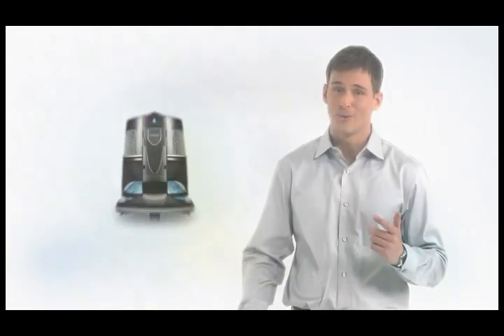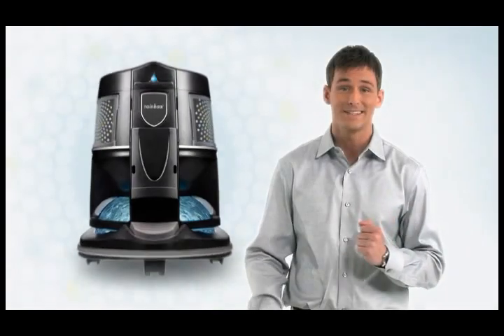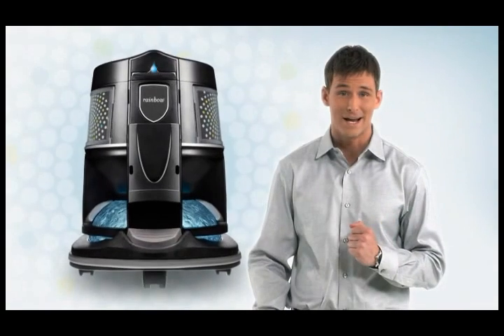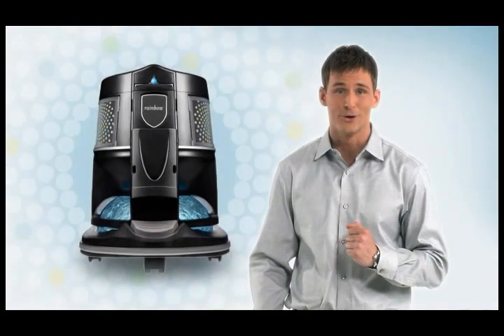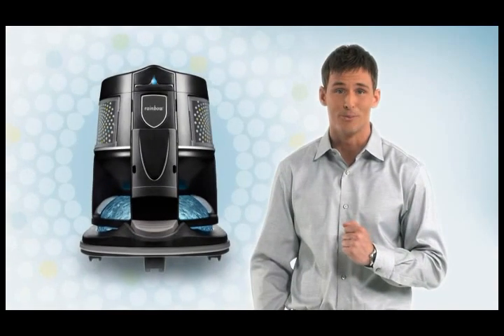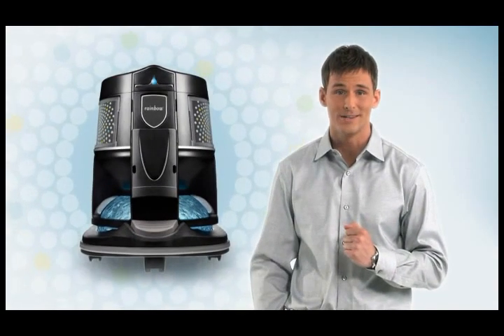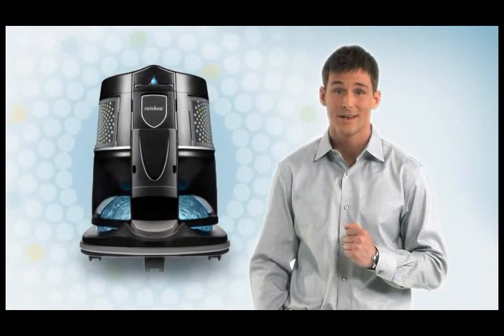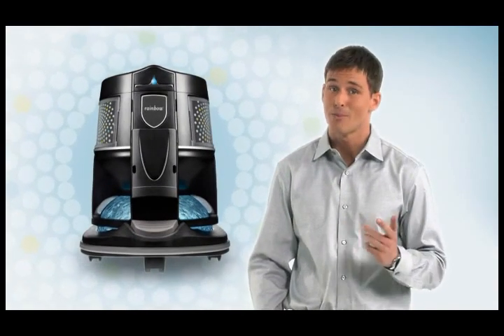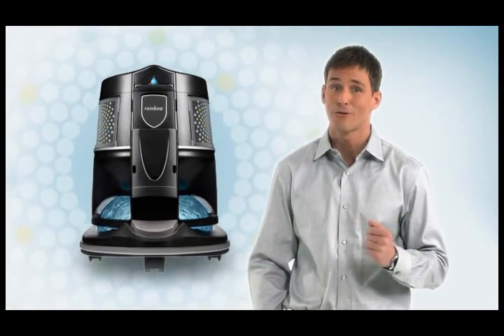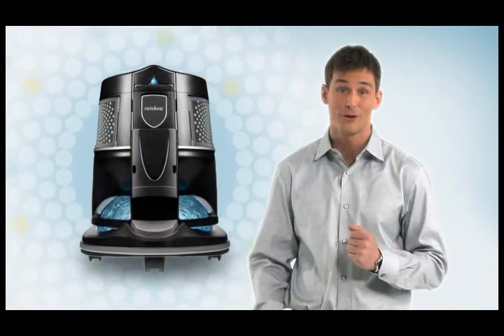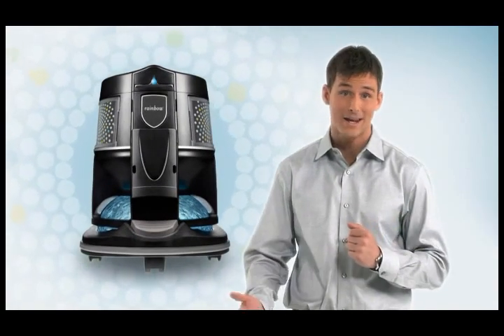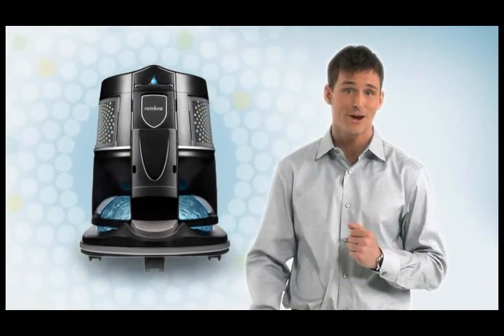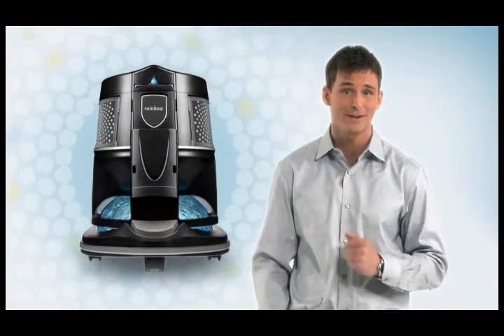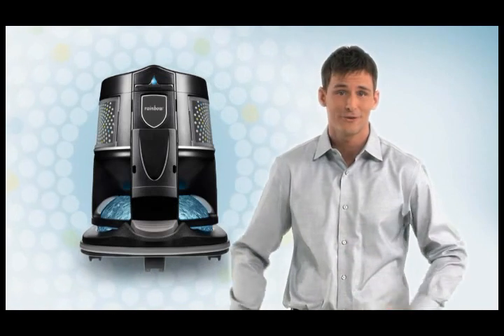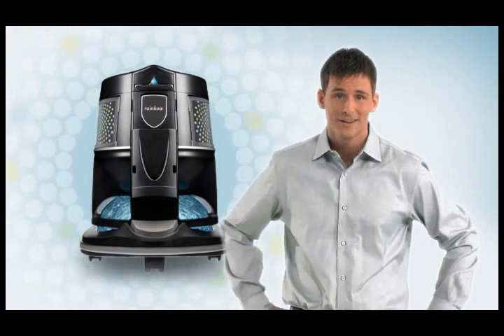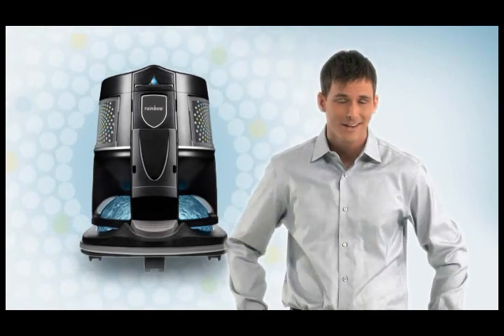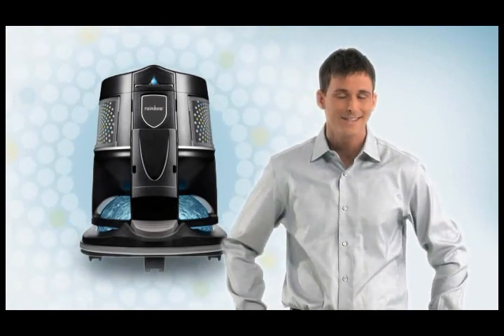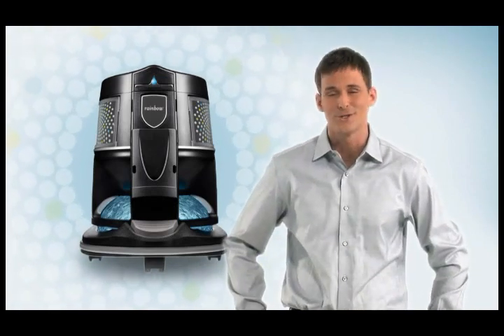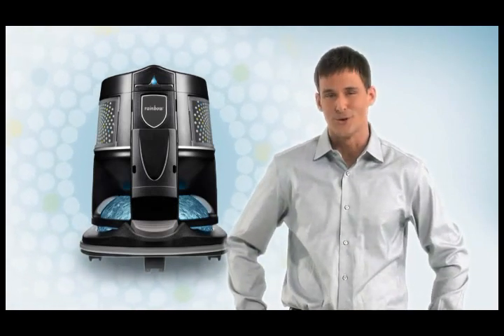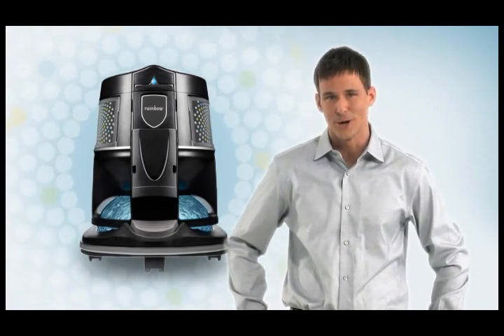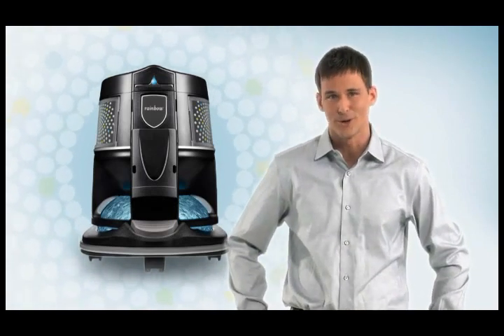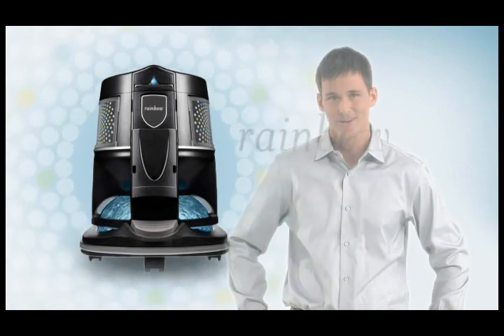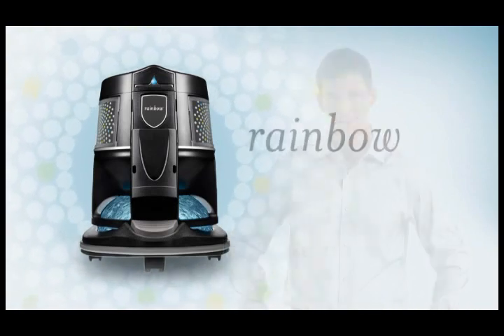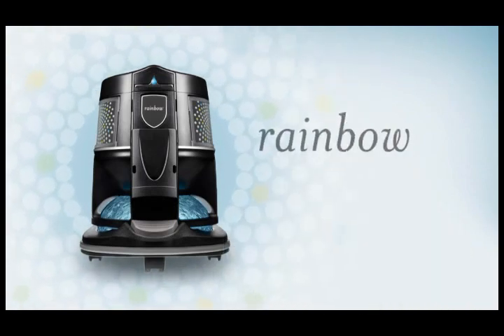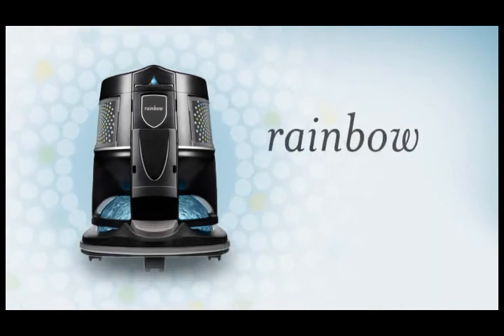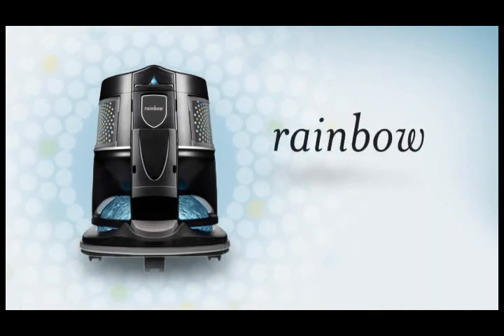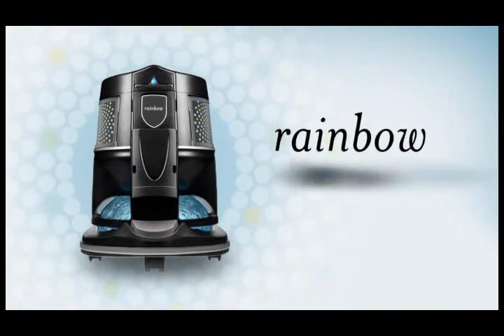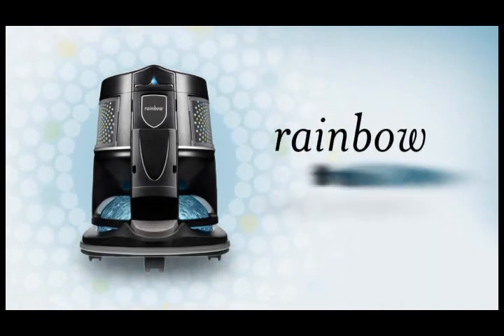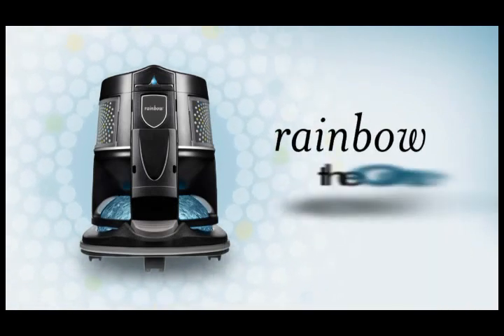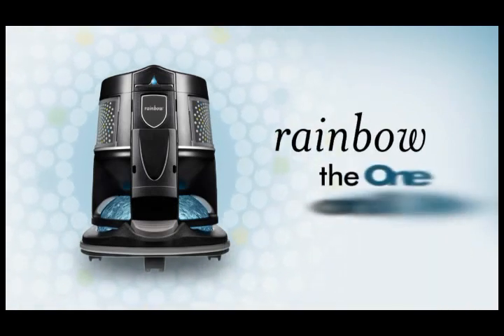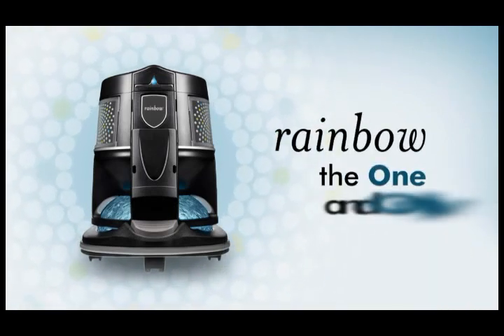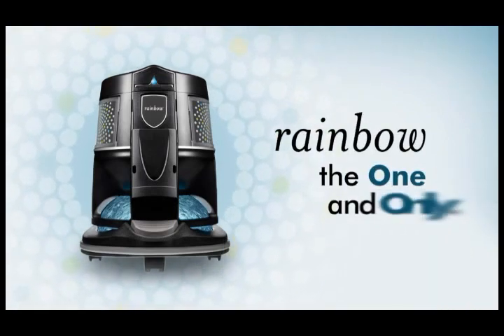Well, now you've heard the buzz. Powerful and attractive — it's not just the new rainbow, it's the one and only rainbow.